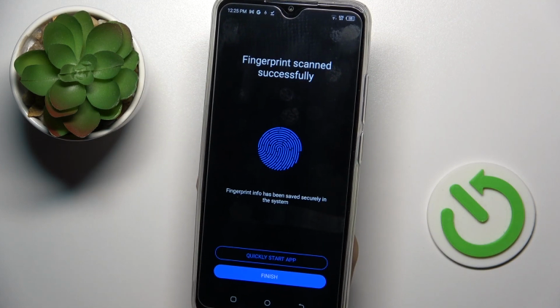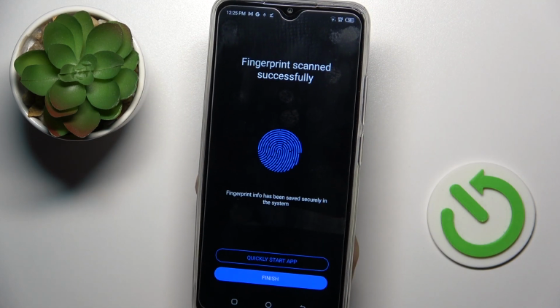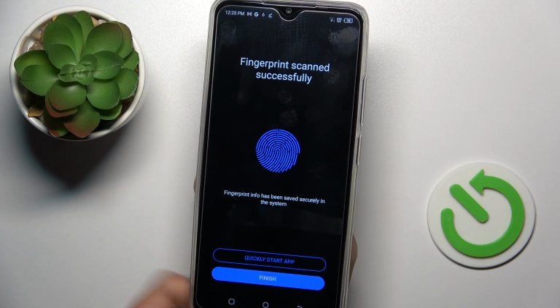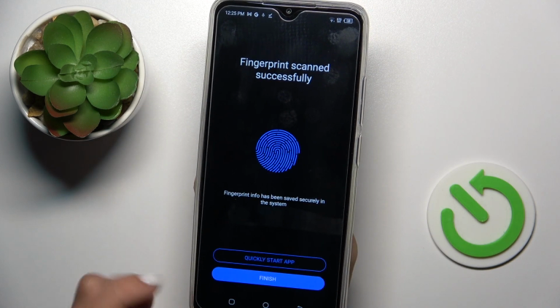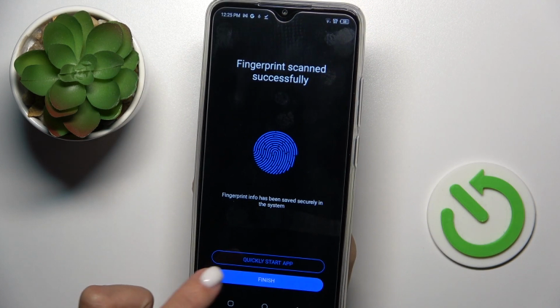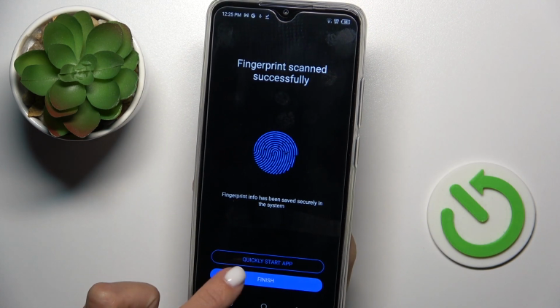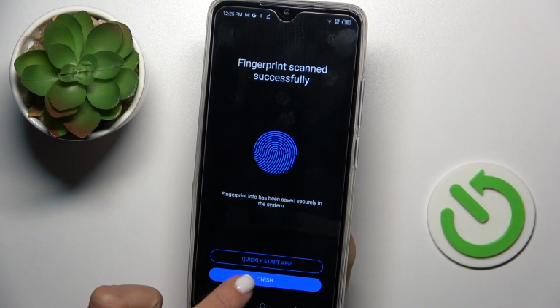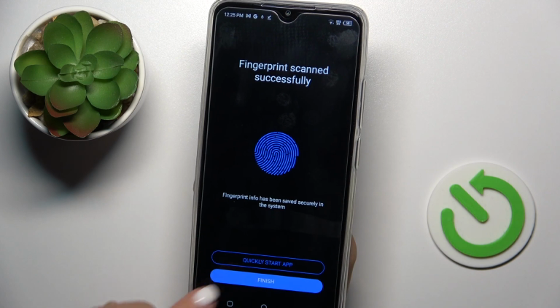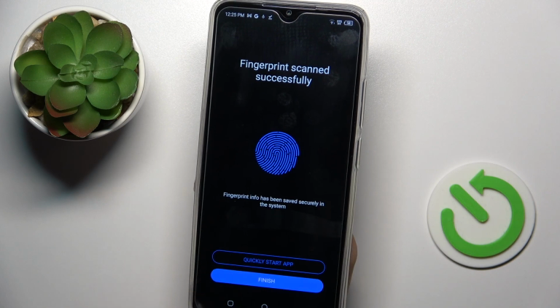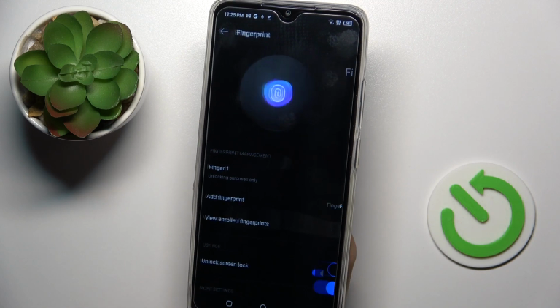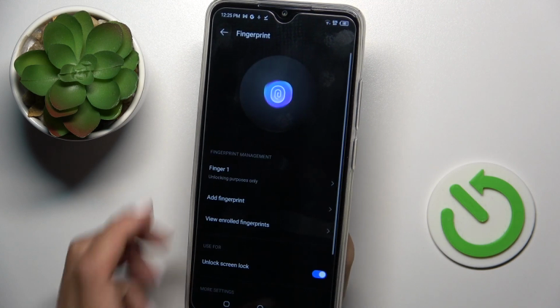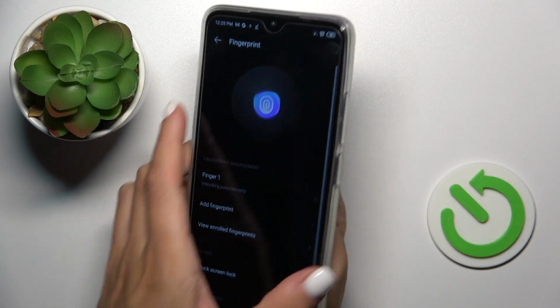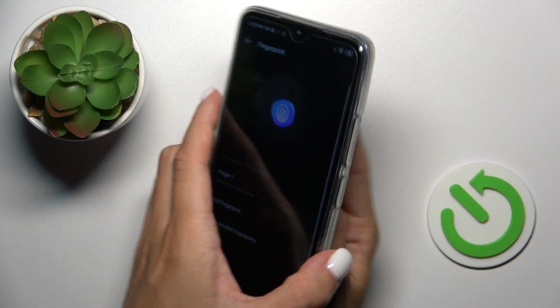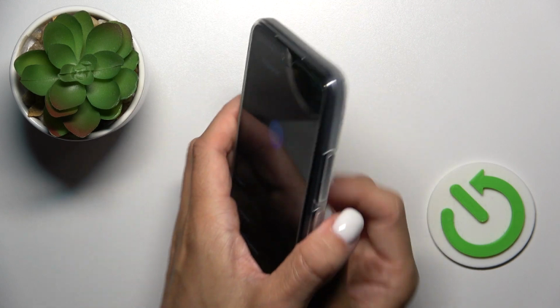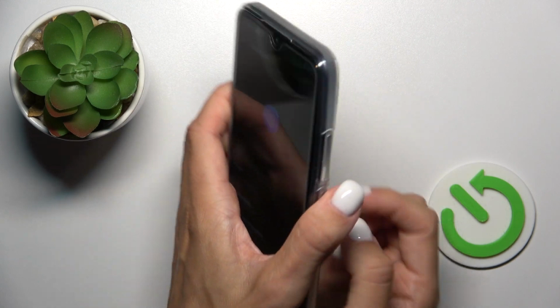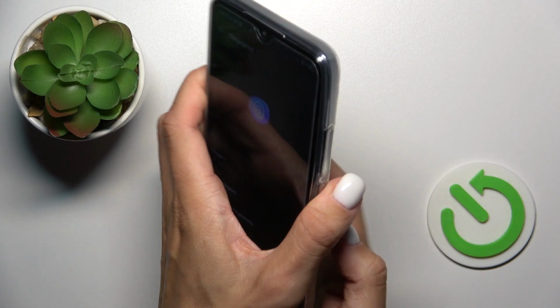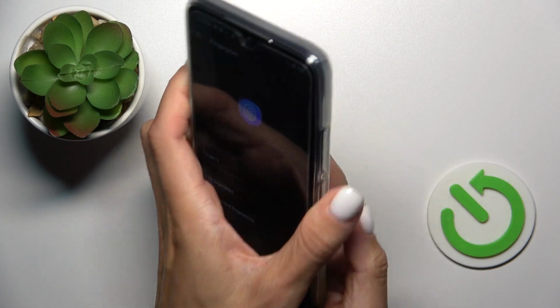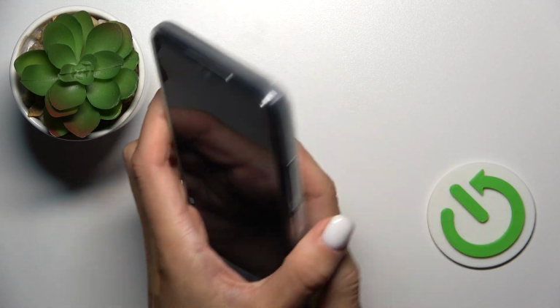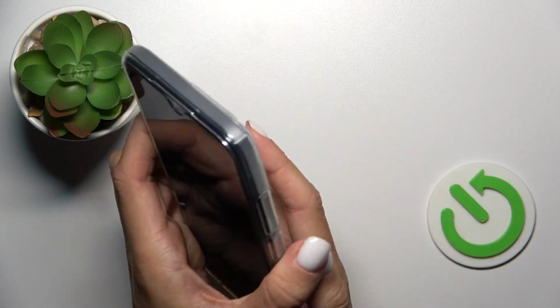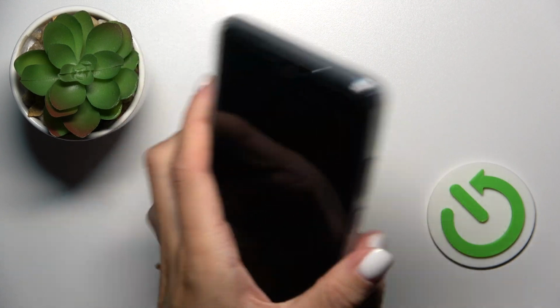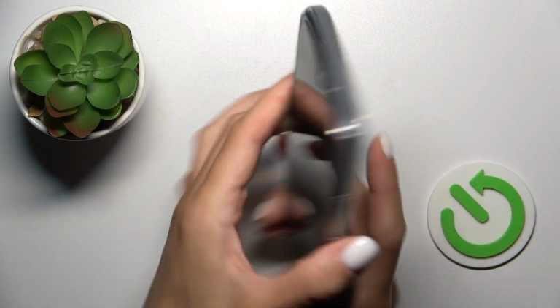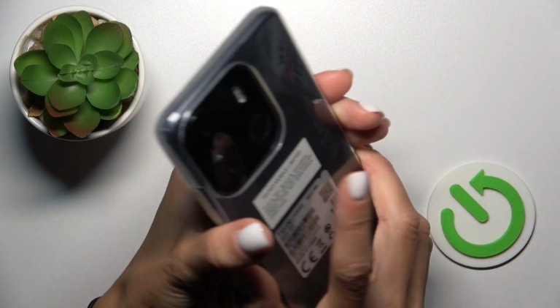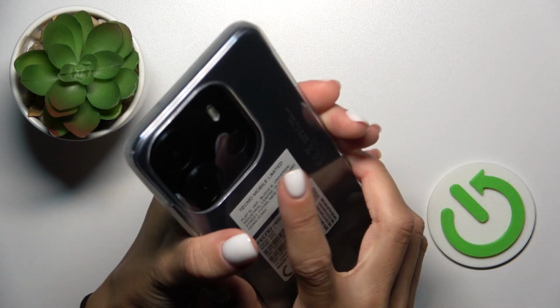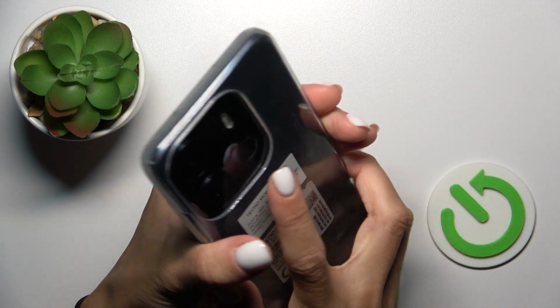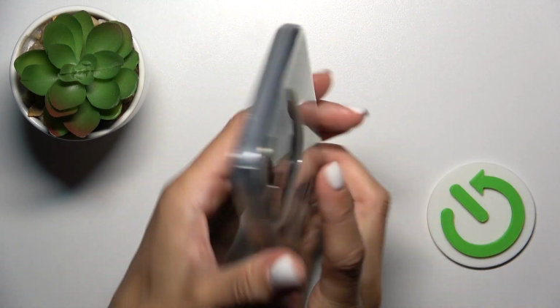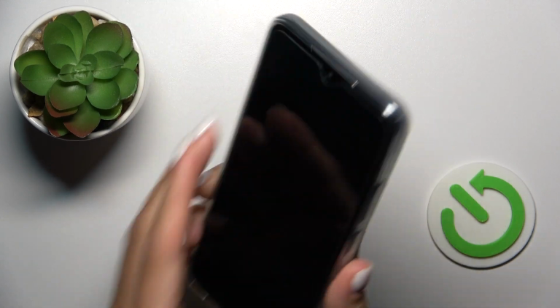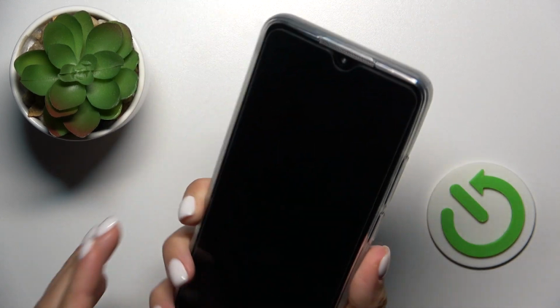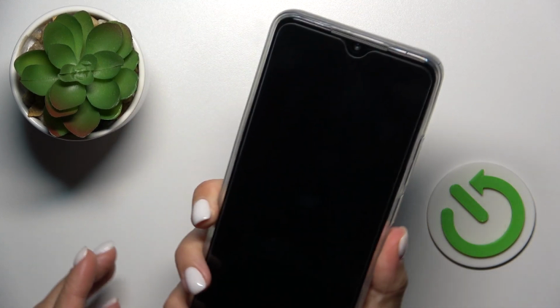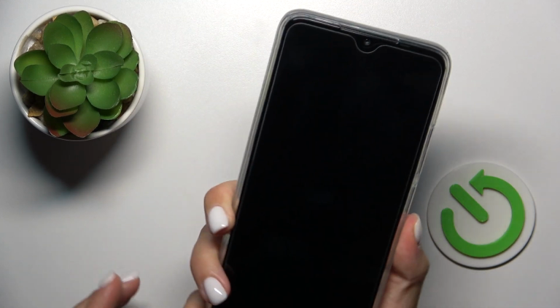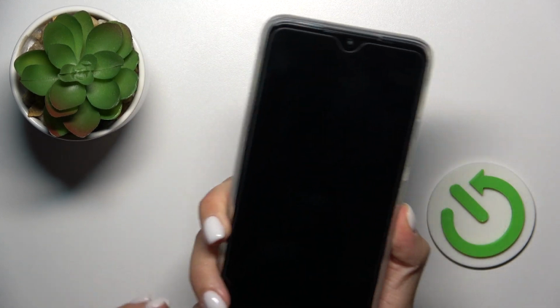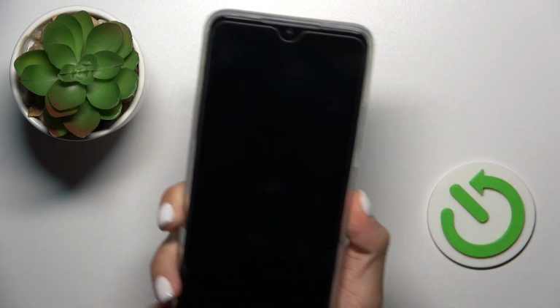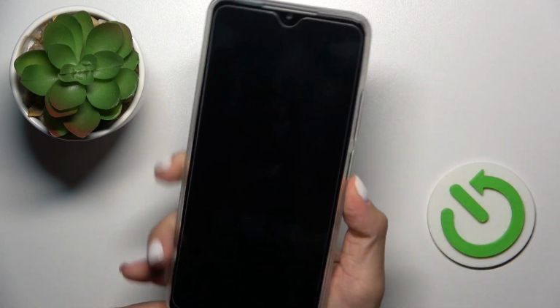And that's it. Click on finish. From now on, you will be able to unlock your device with this fingerprint only.